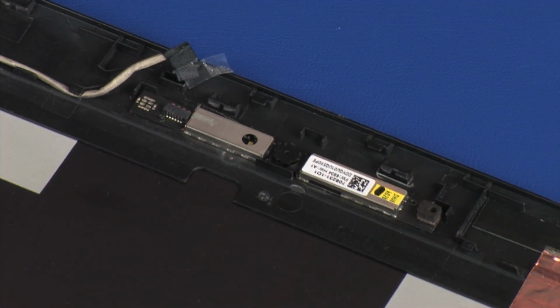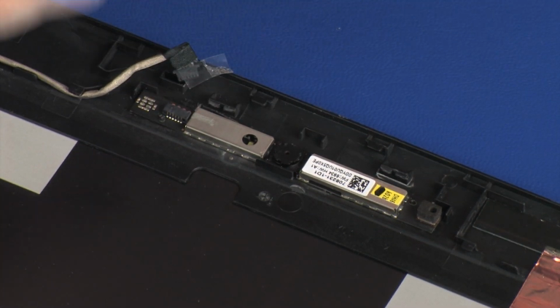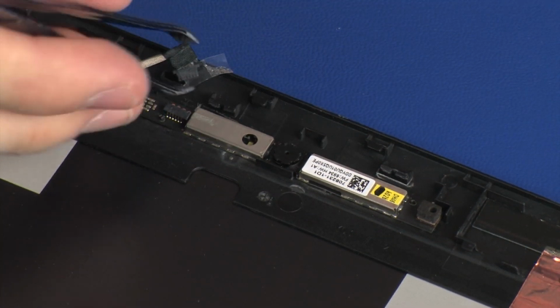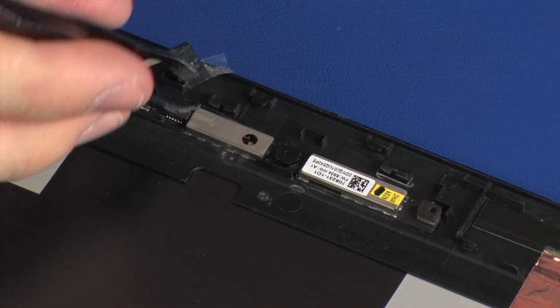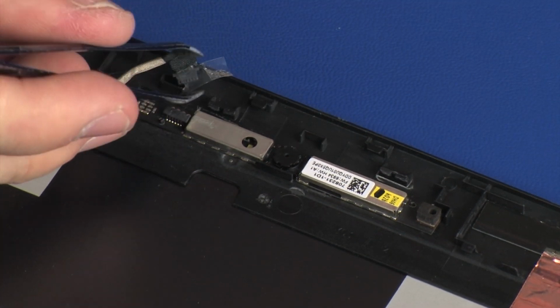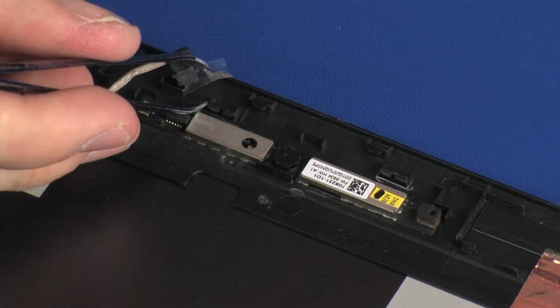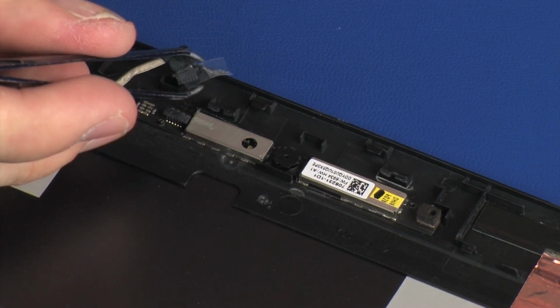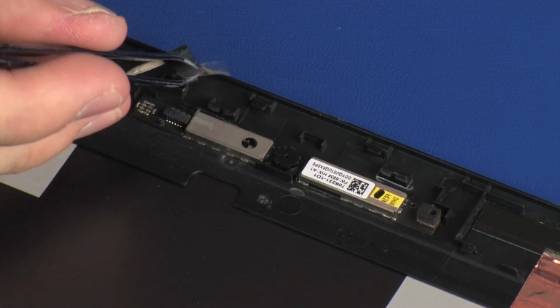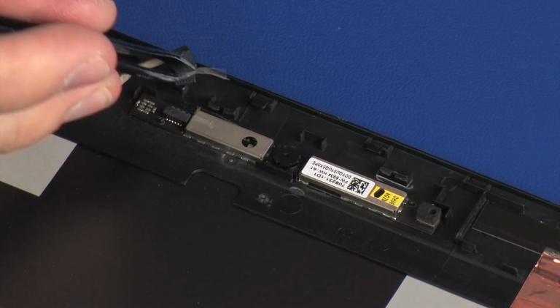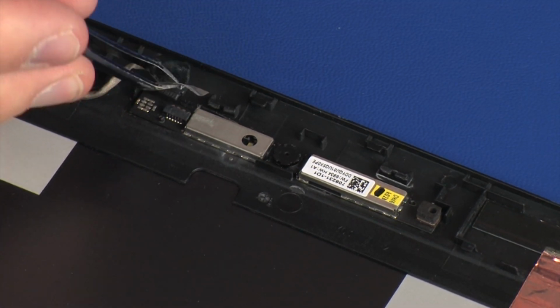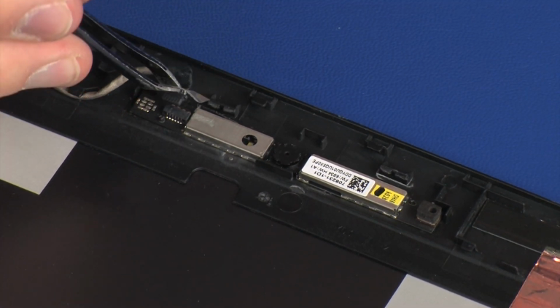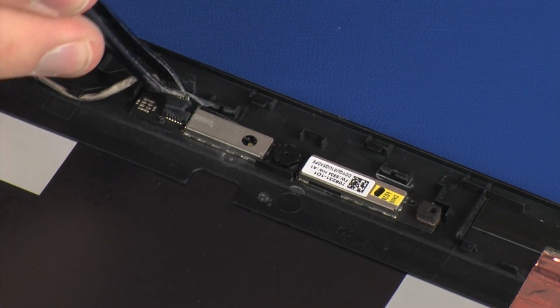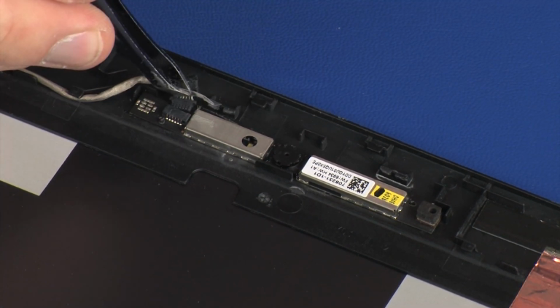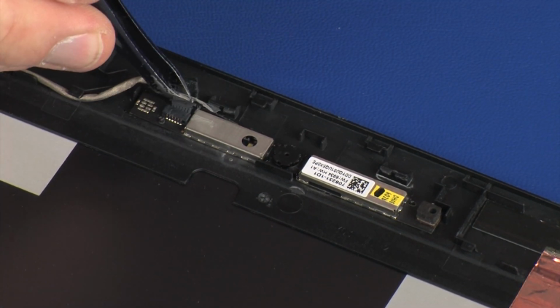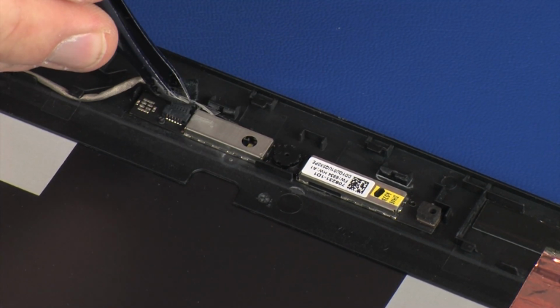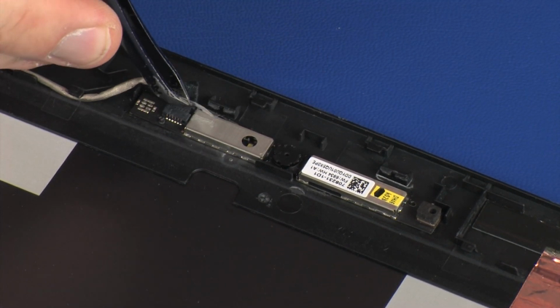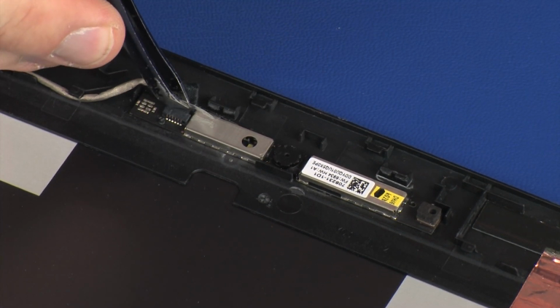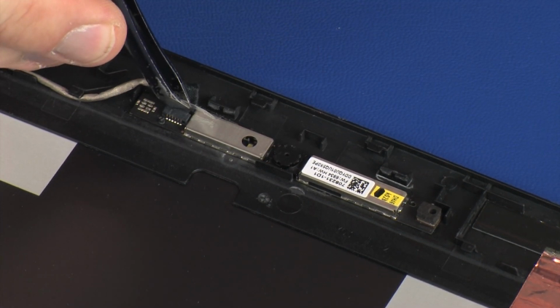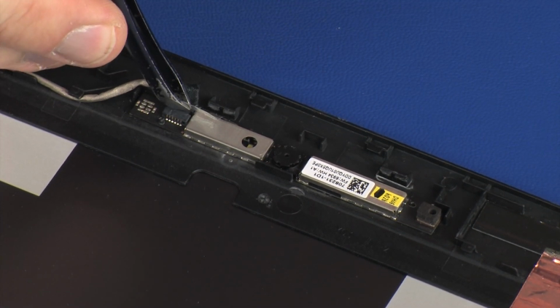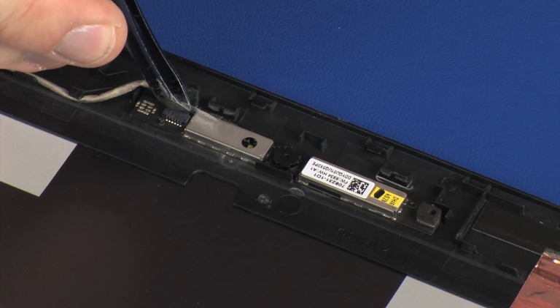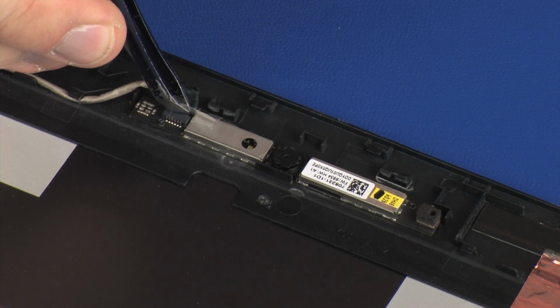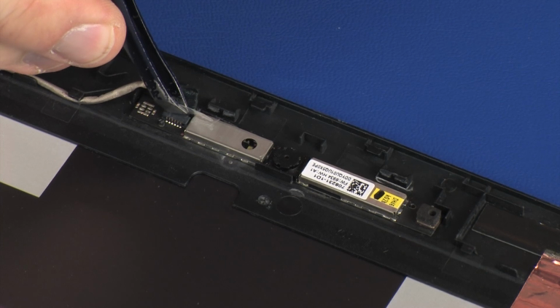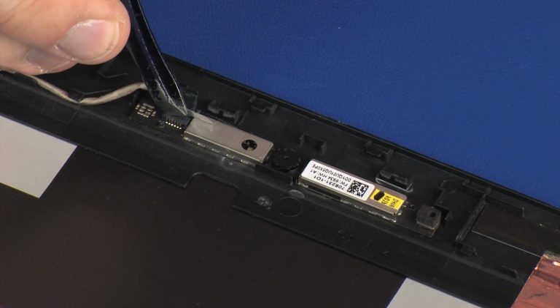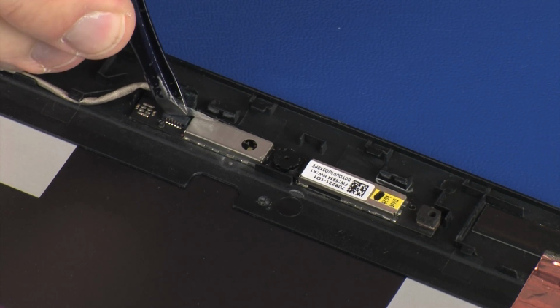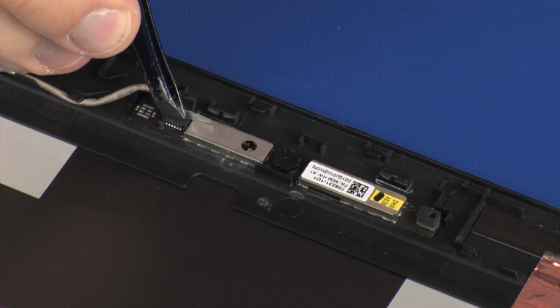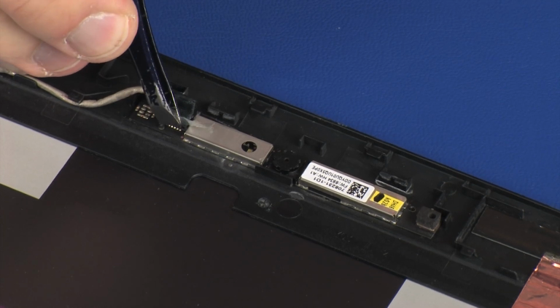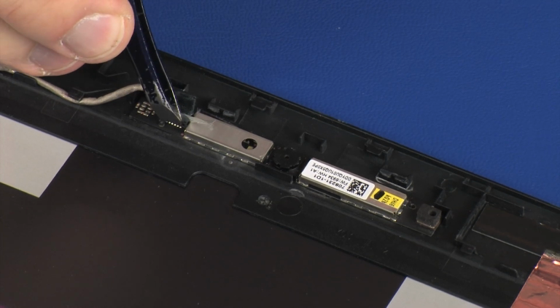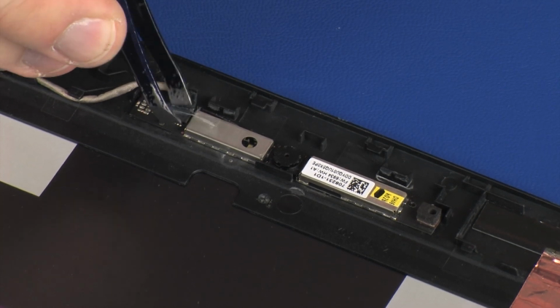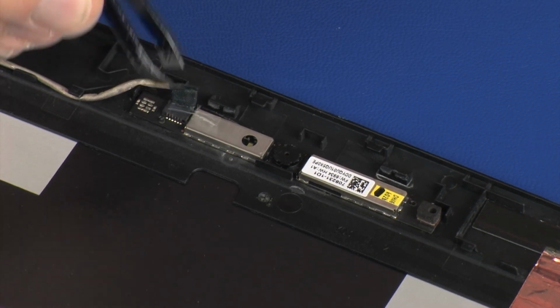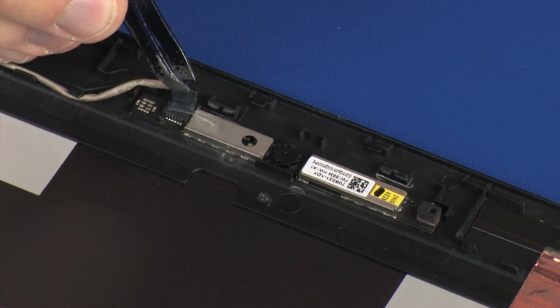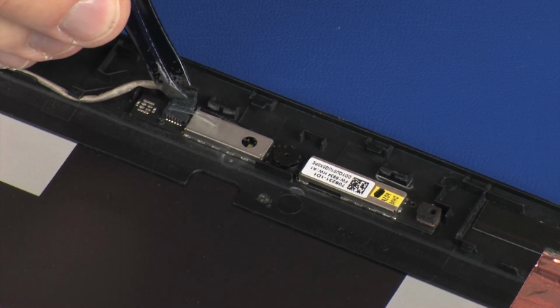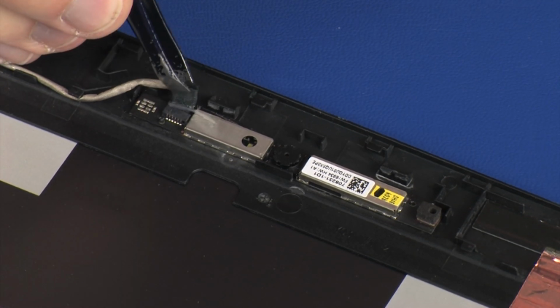Connect the webcam cable into its connector on the webcam board and replace the retention tape.